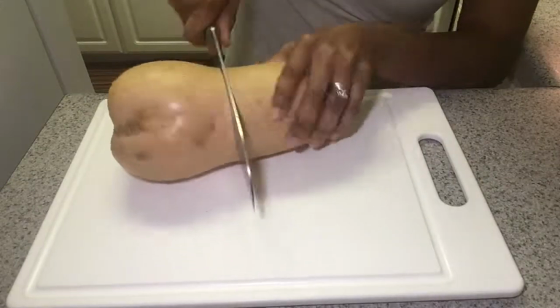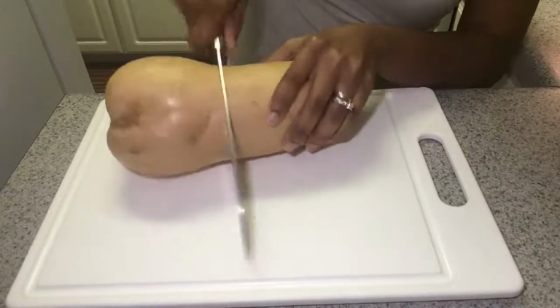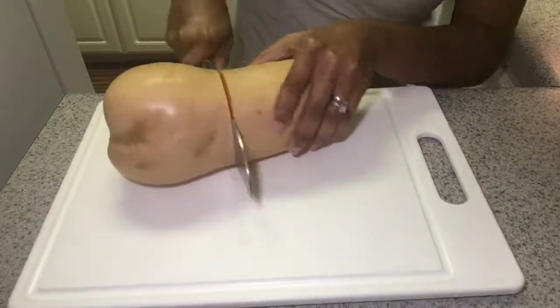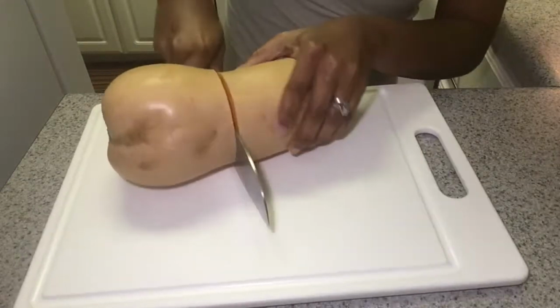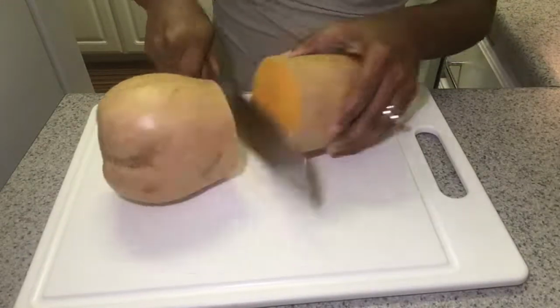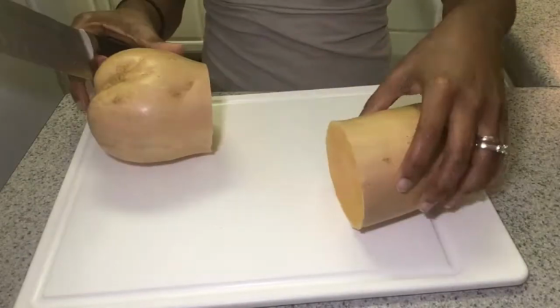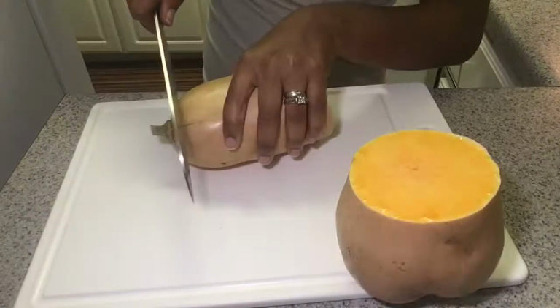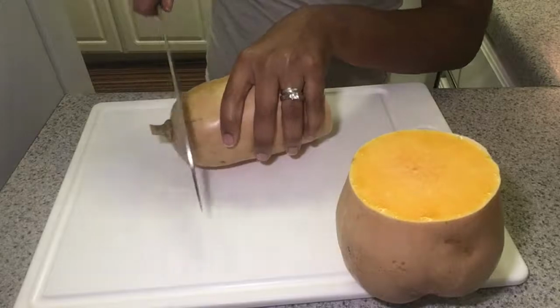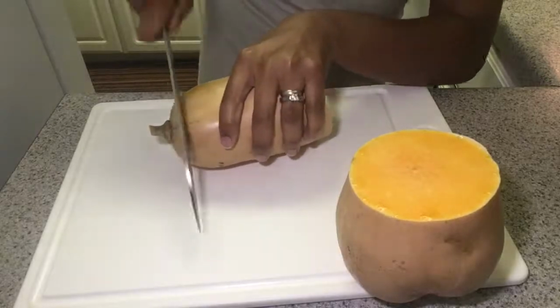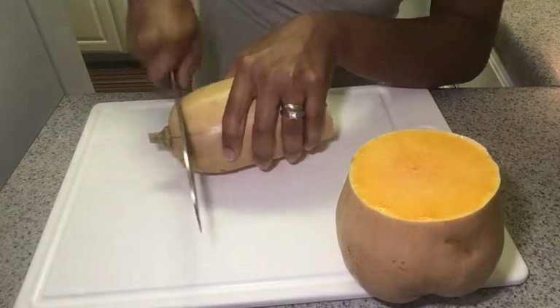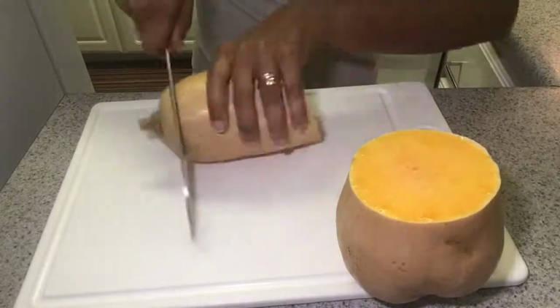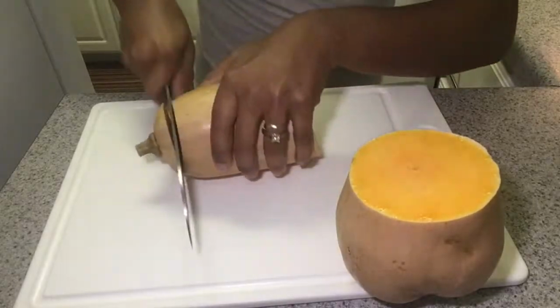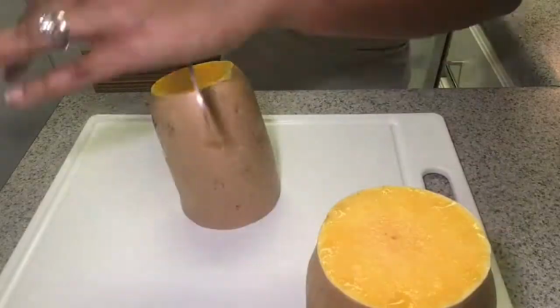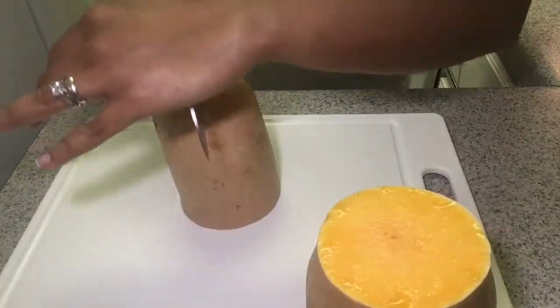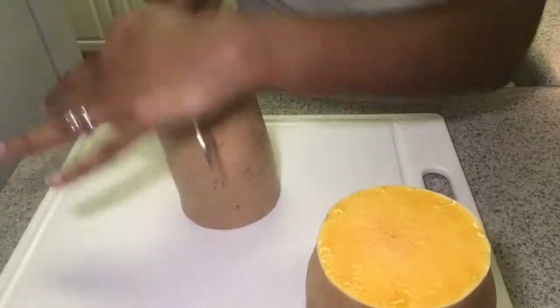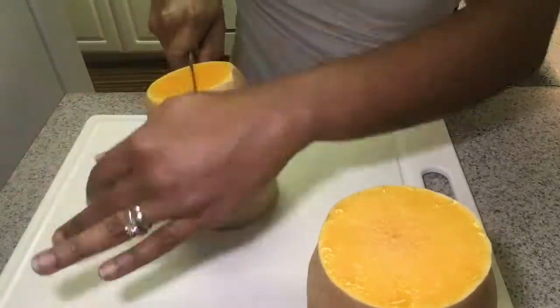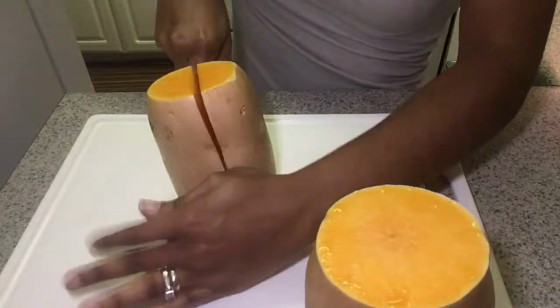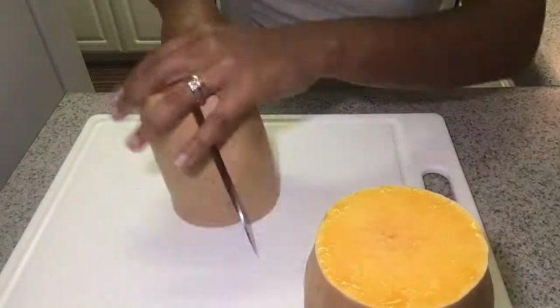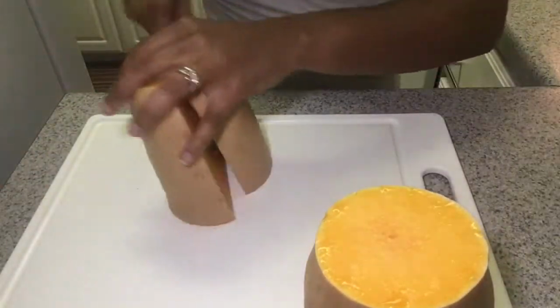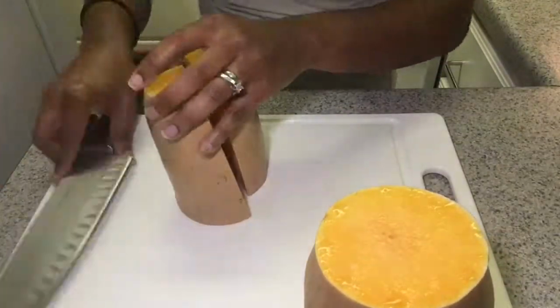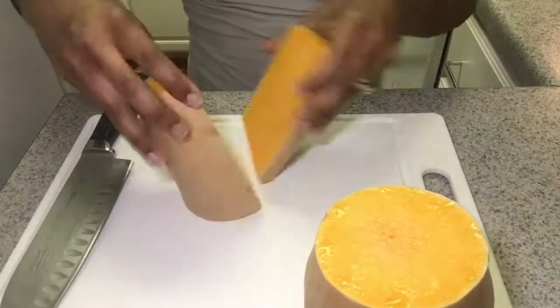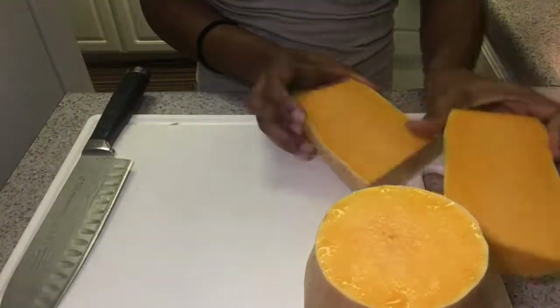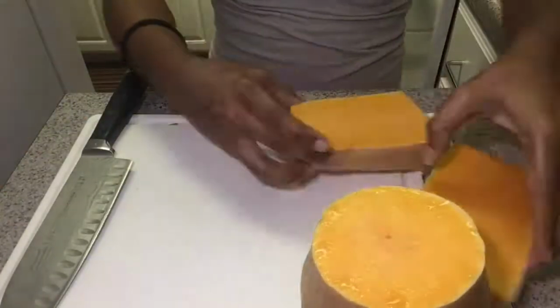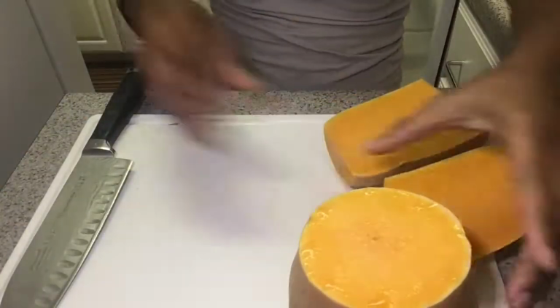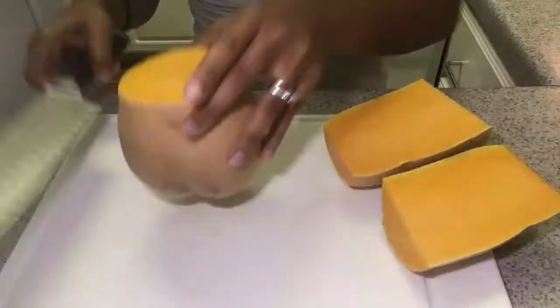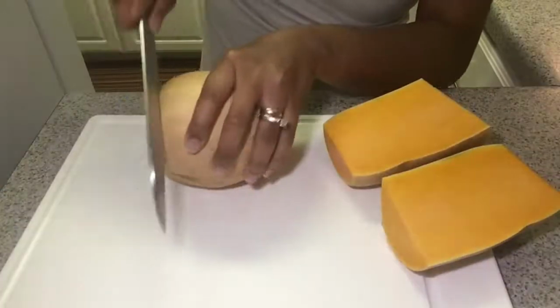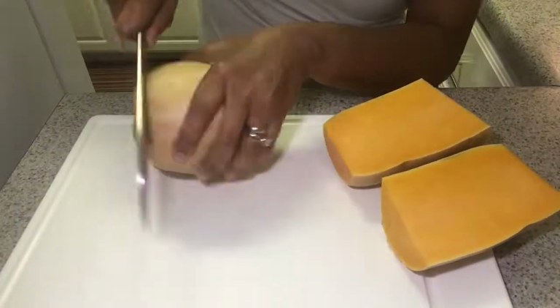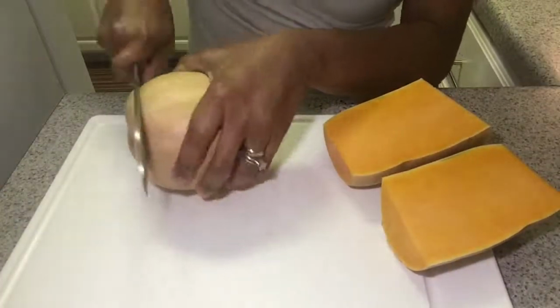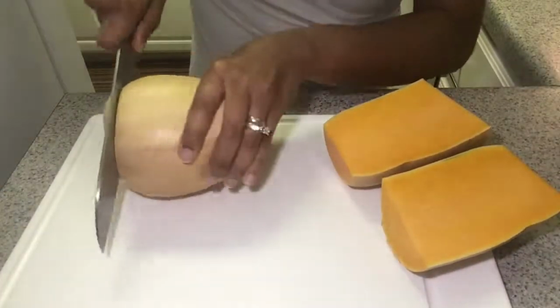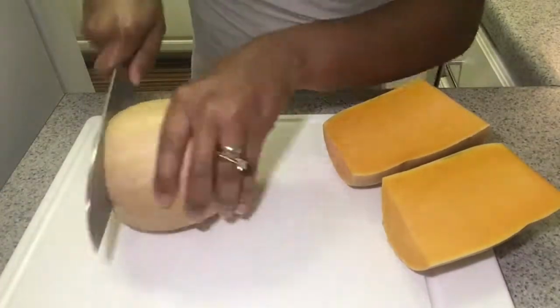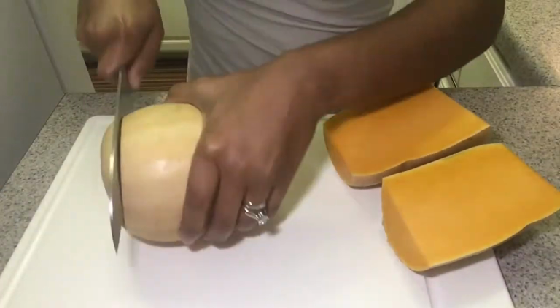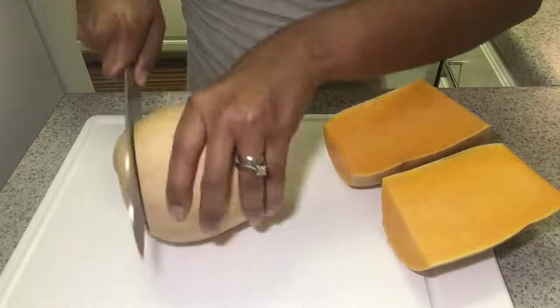Start off by cutting your butternut squash into manageable pieces, scooping out the seeds, and peeling the skin.